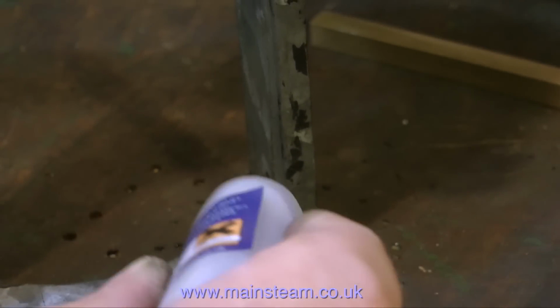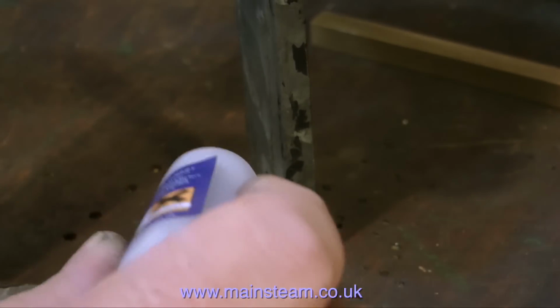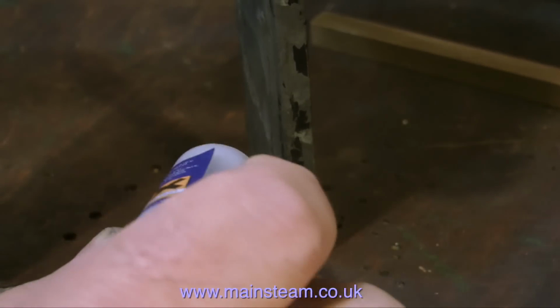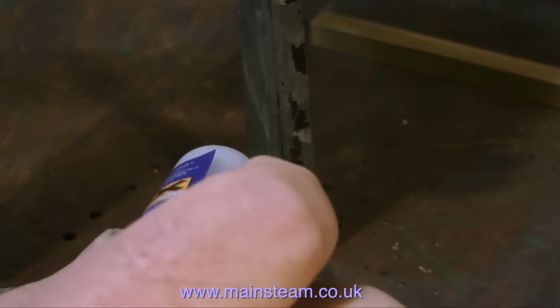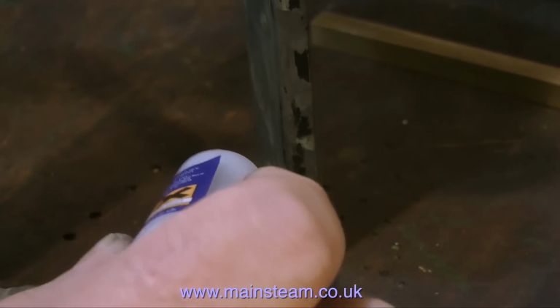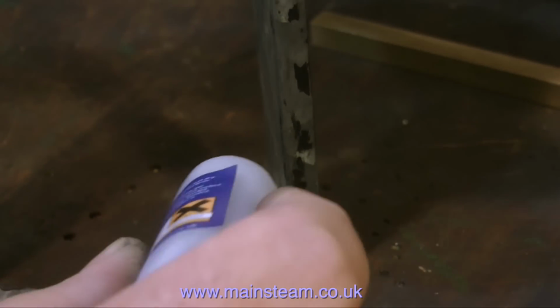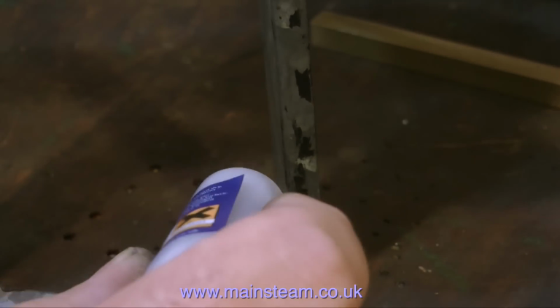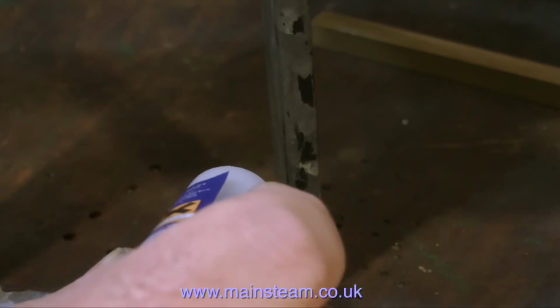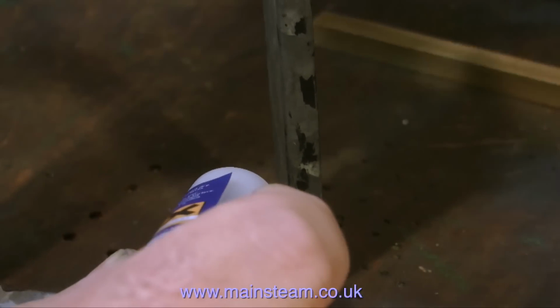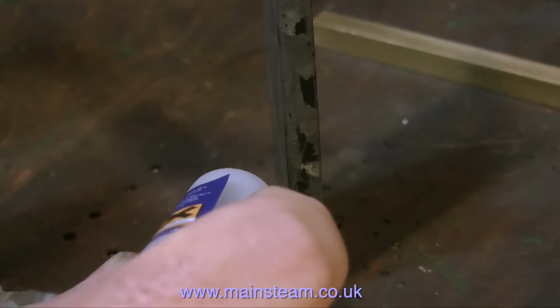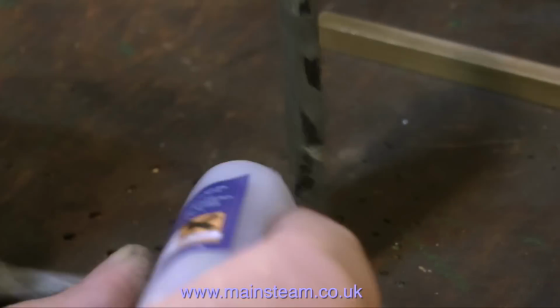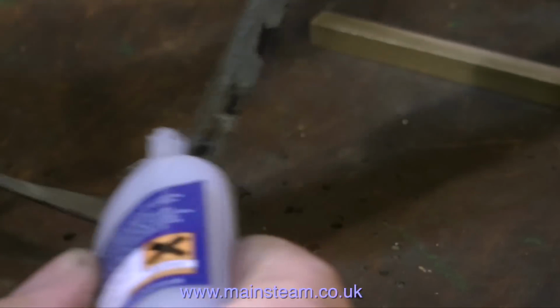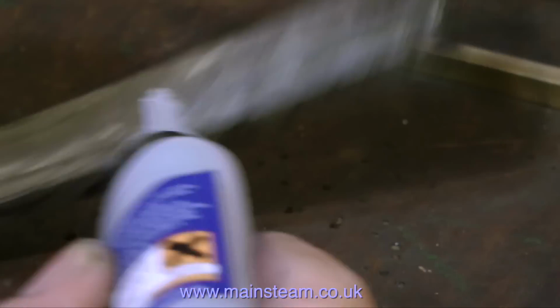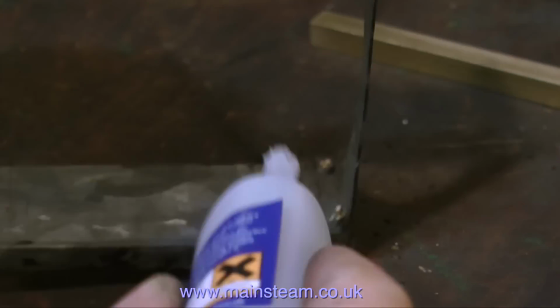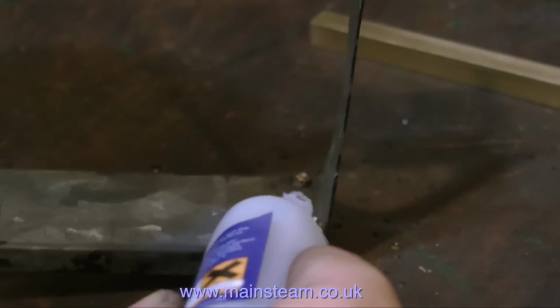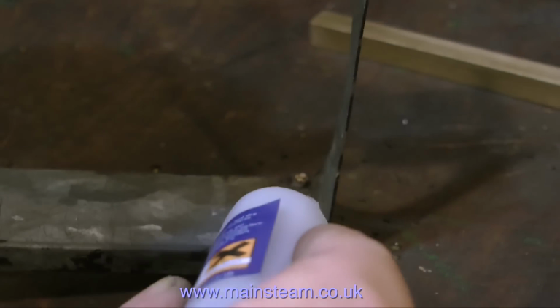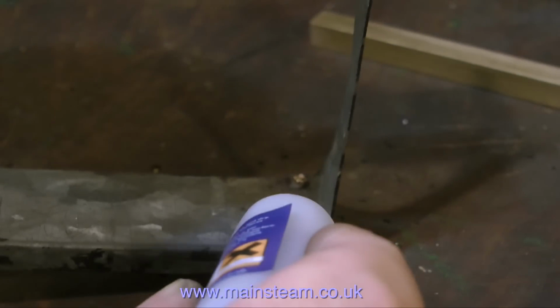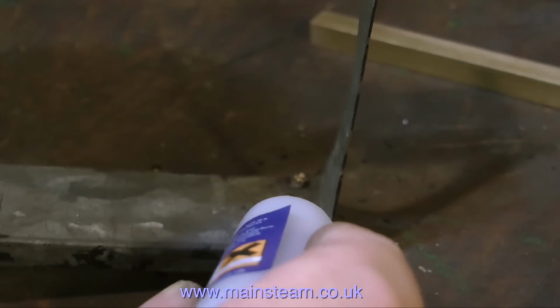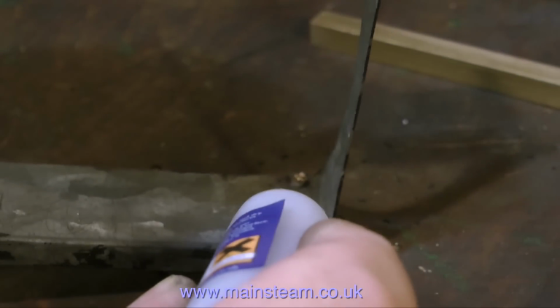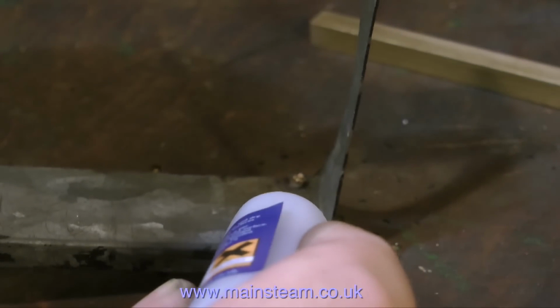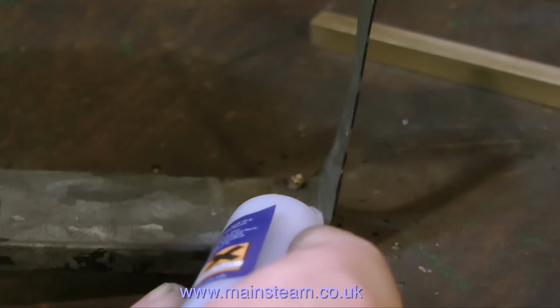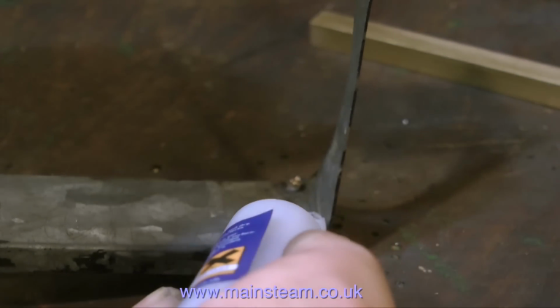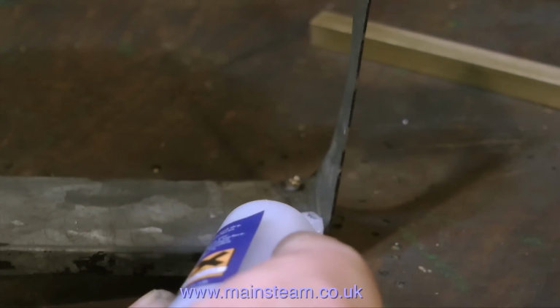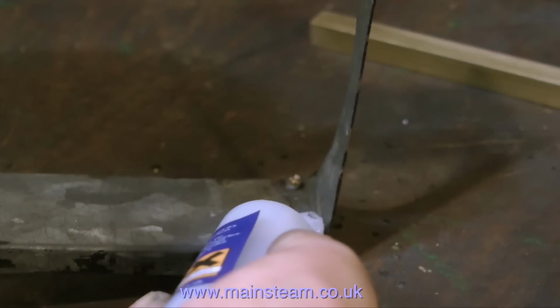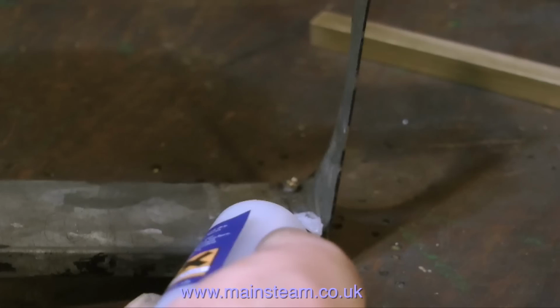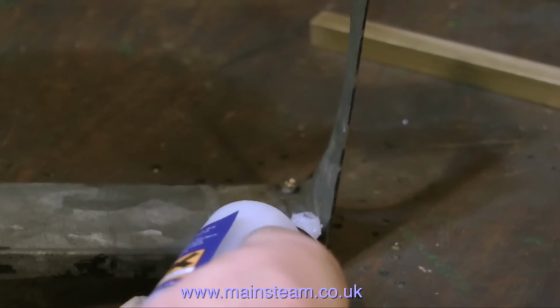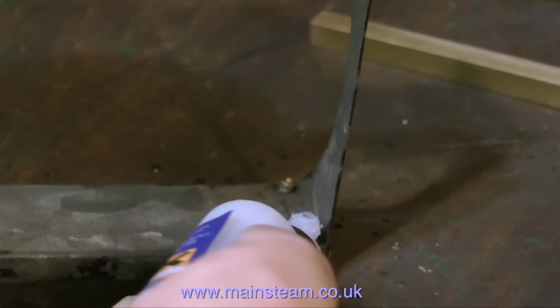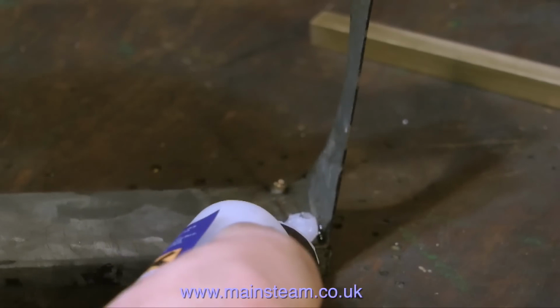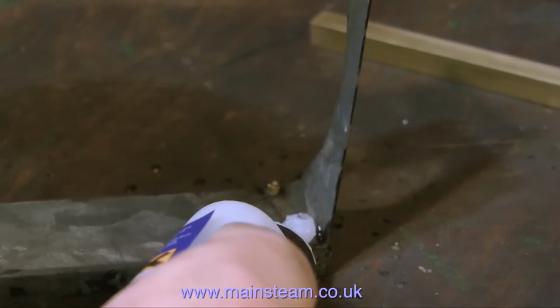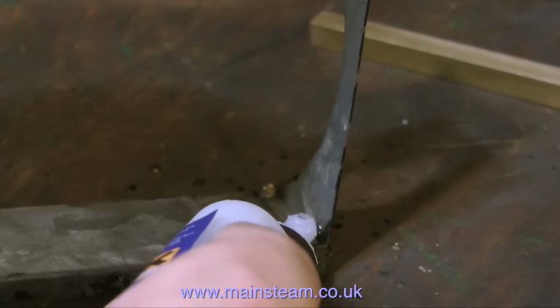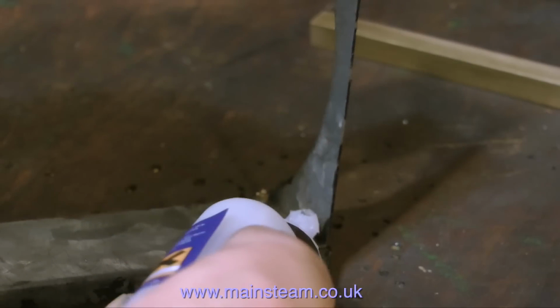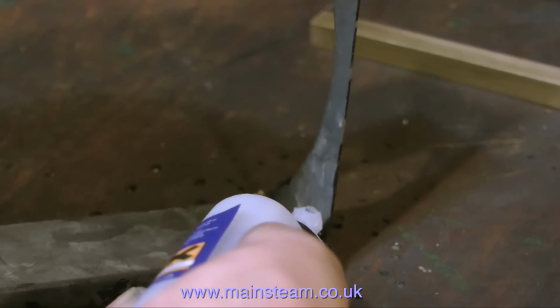This, by the way, is medium viscosity cyanoacrylate adhesive — also called CA glue or super glue.